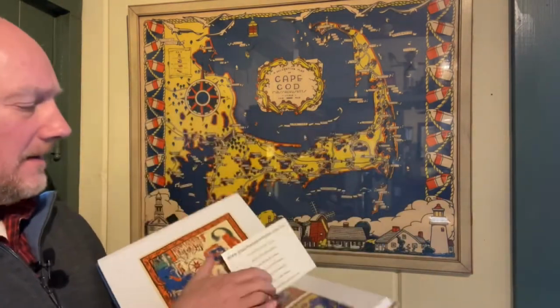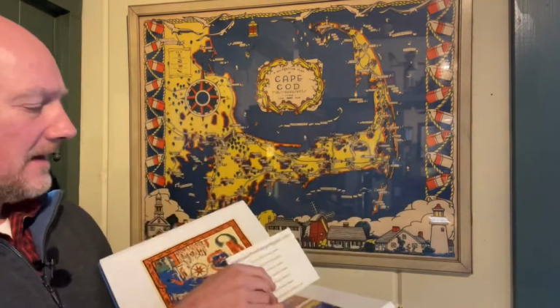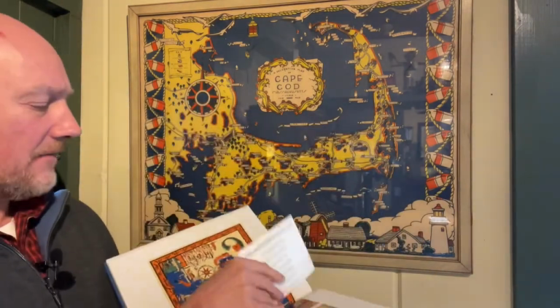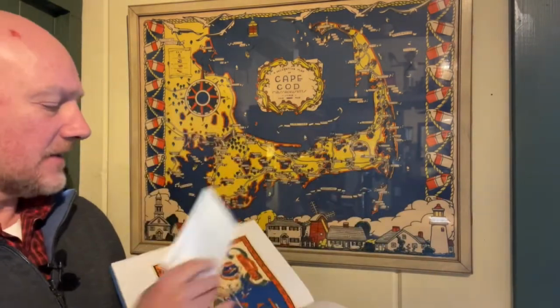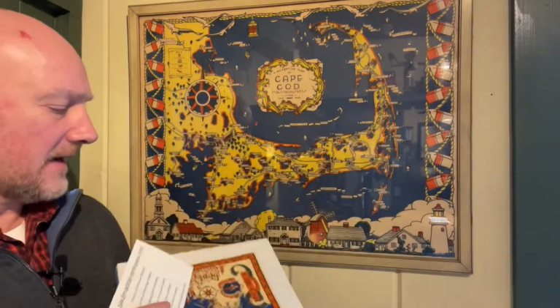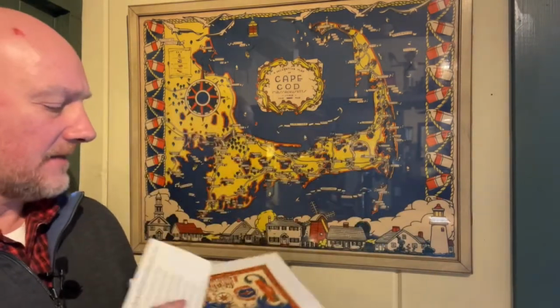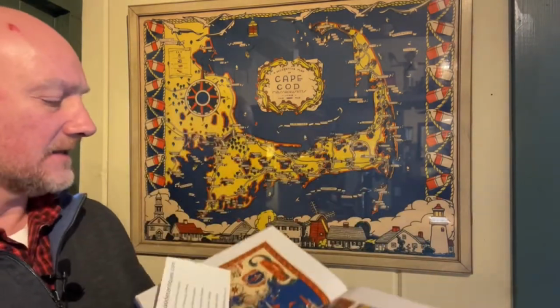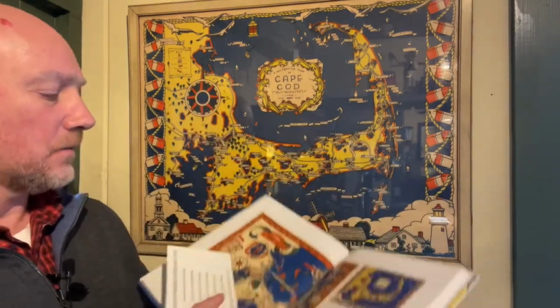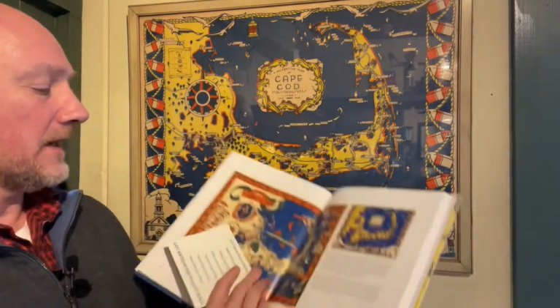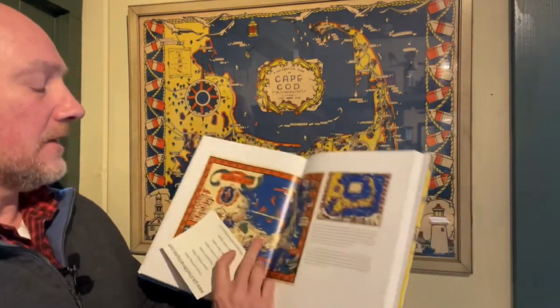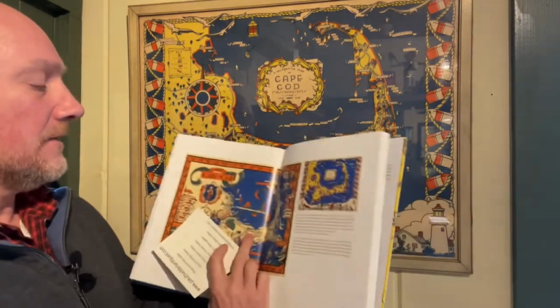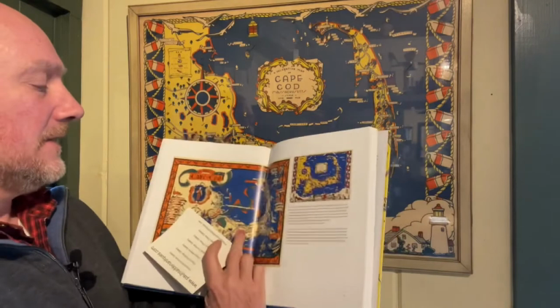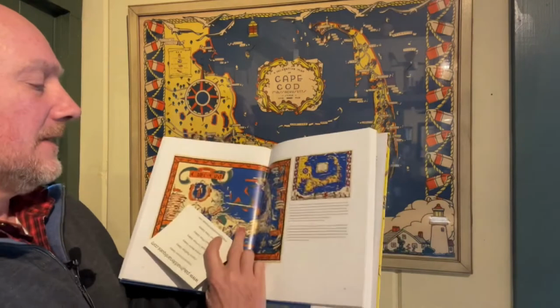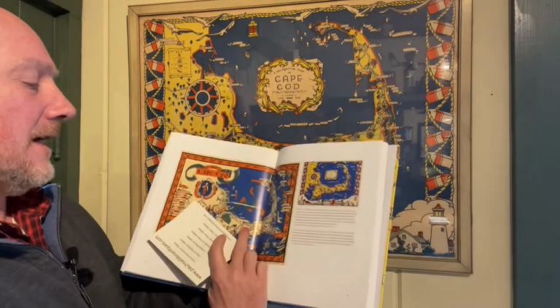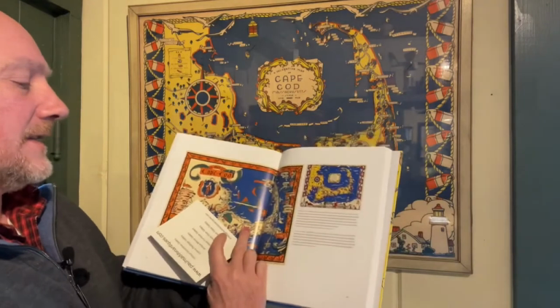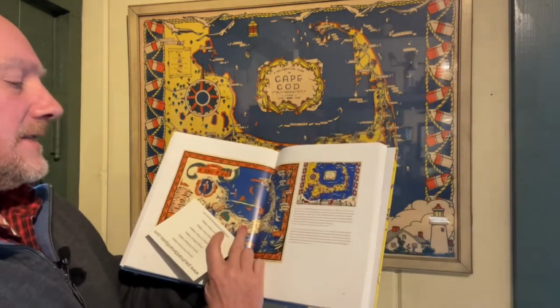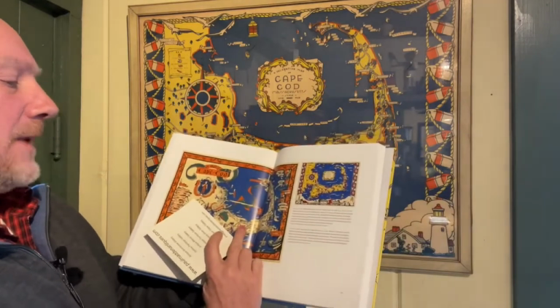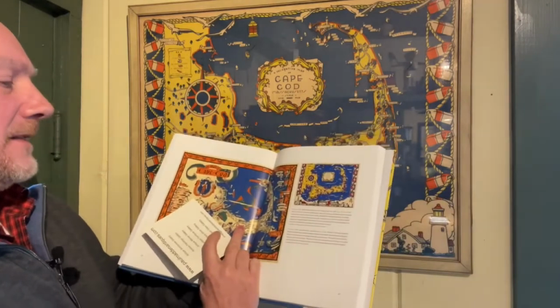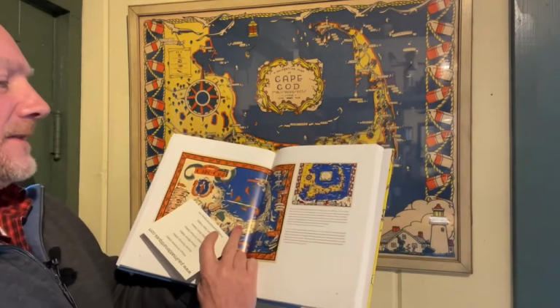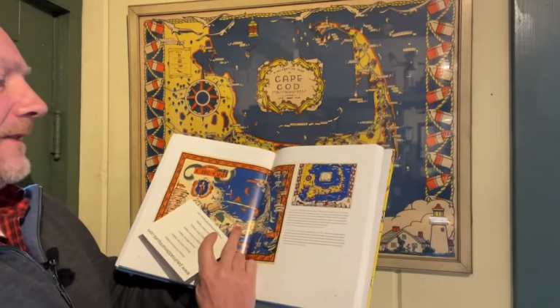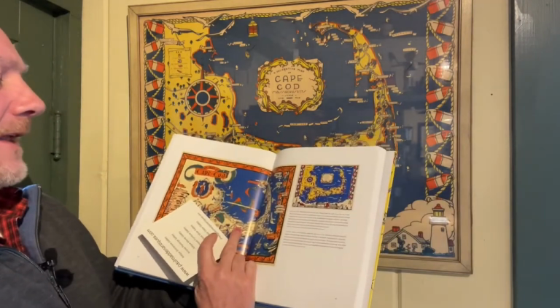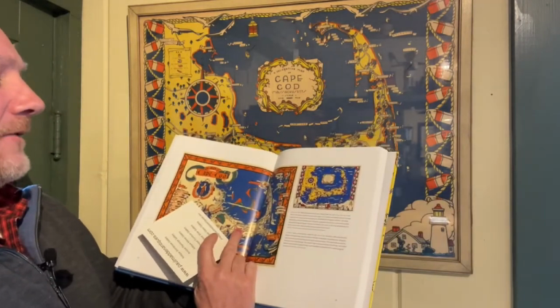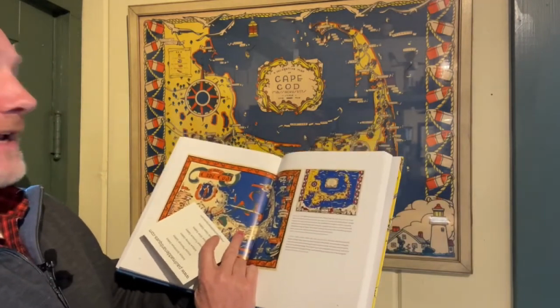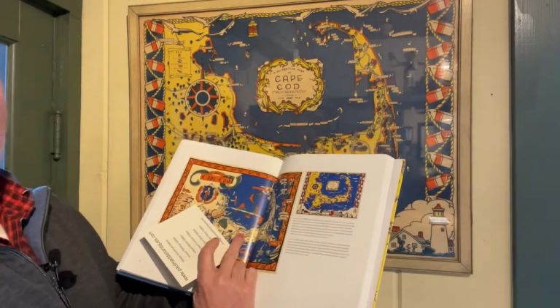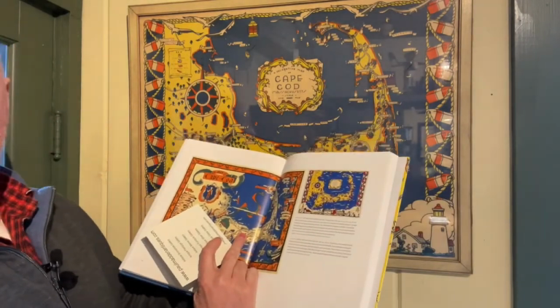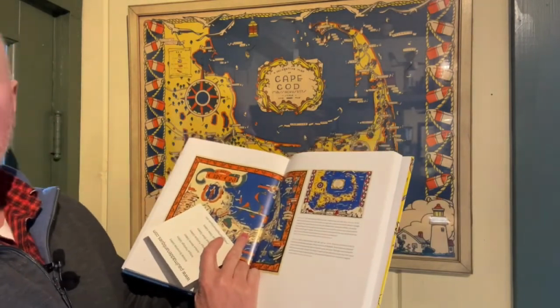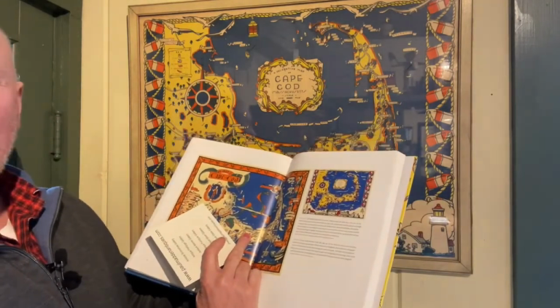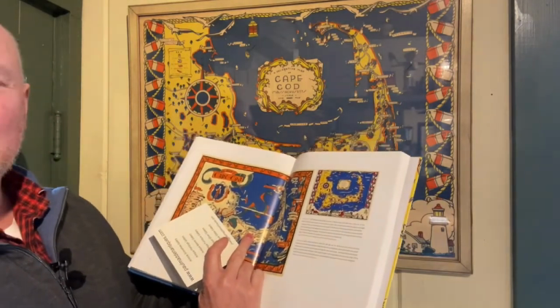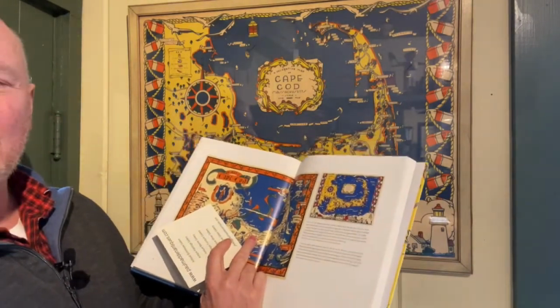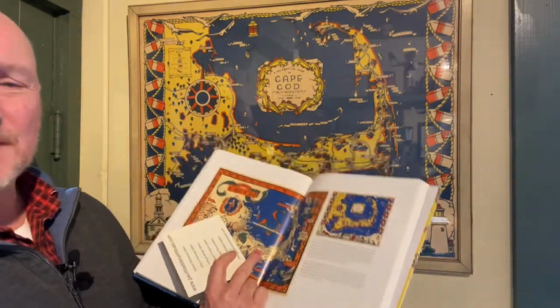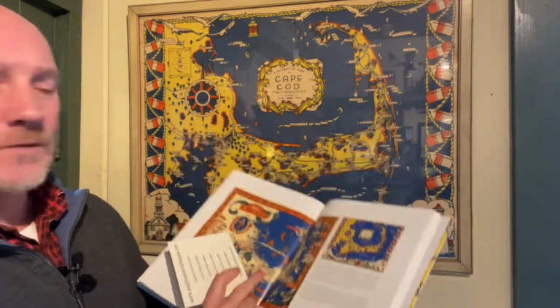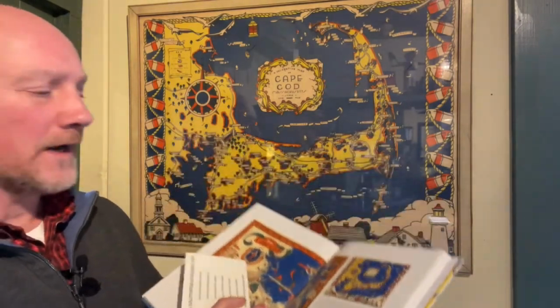I've also had this one here. This is by Elizabeth Leonard and I've had this one many times as well.